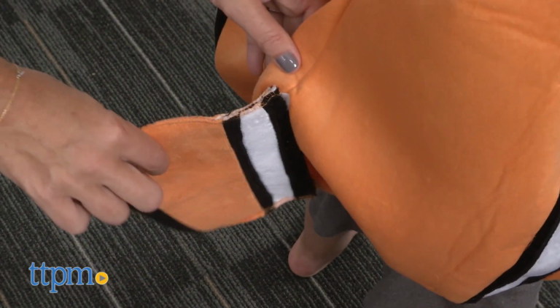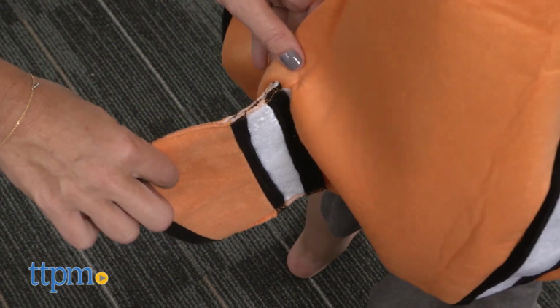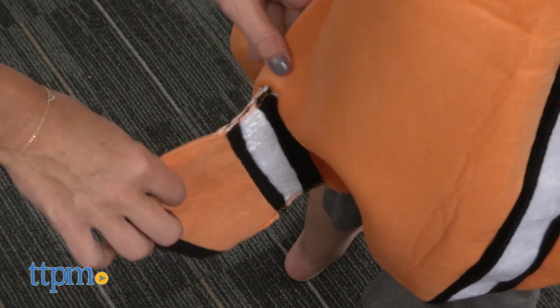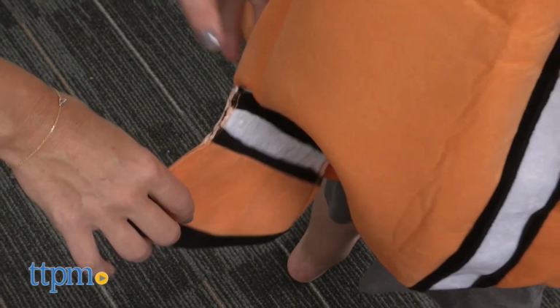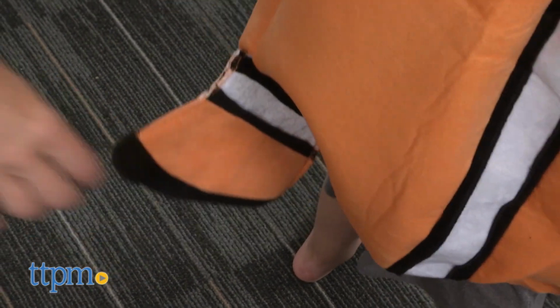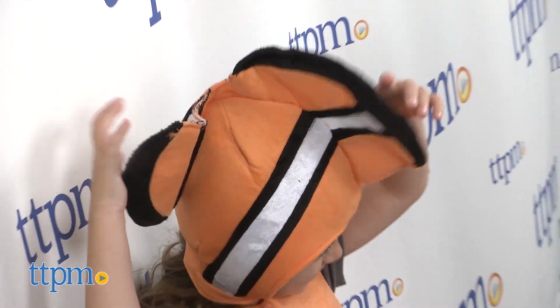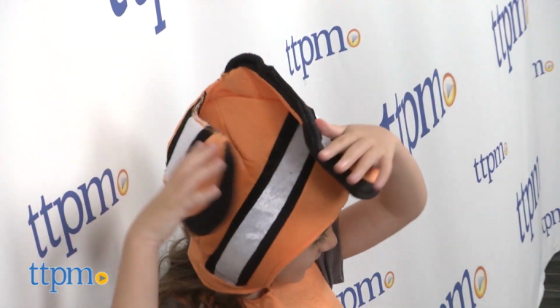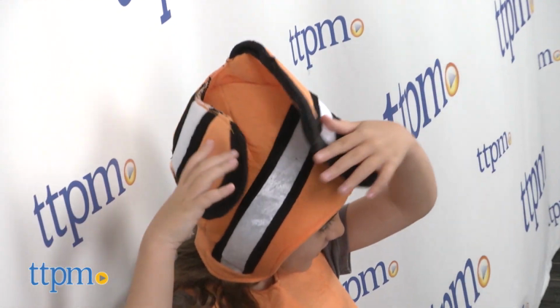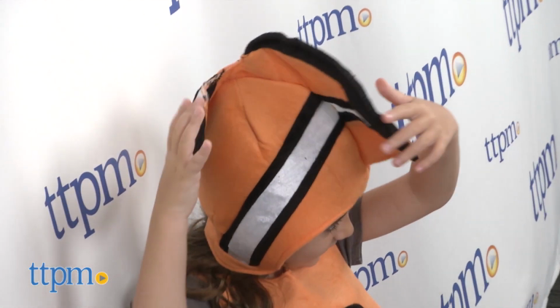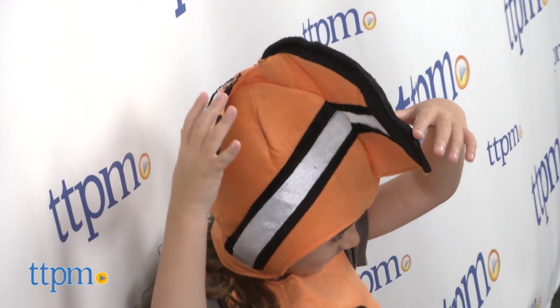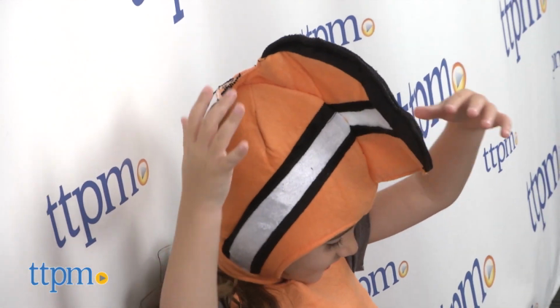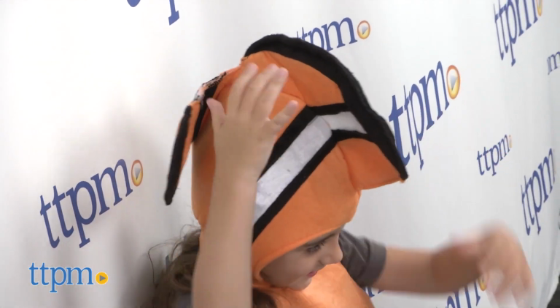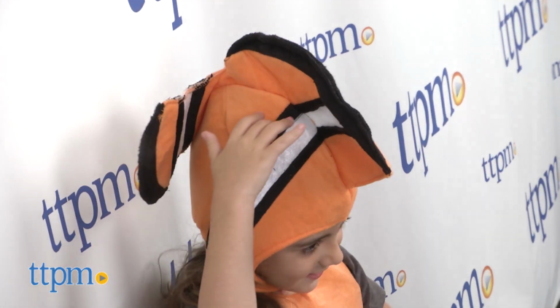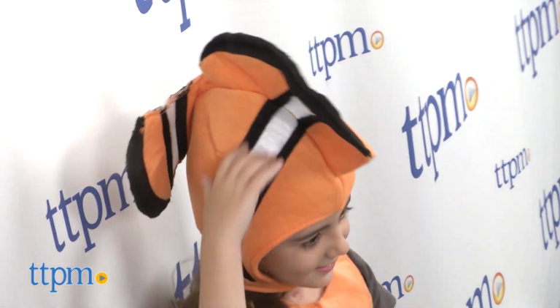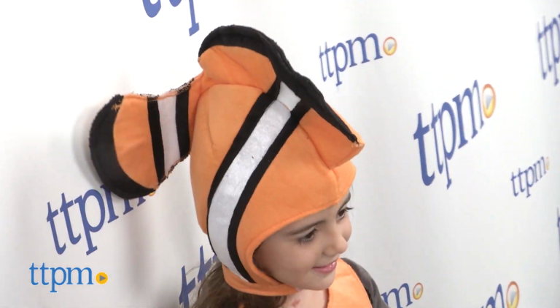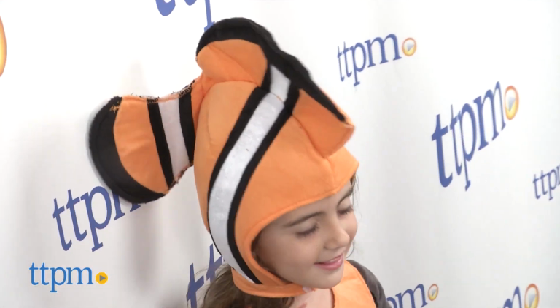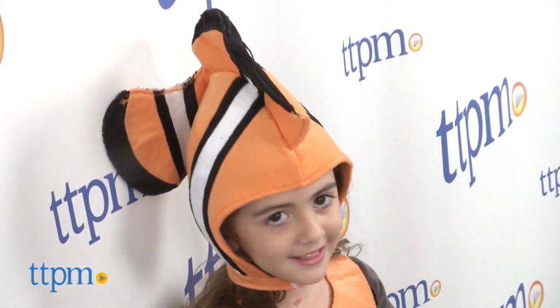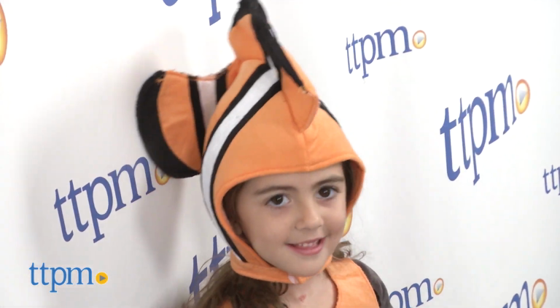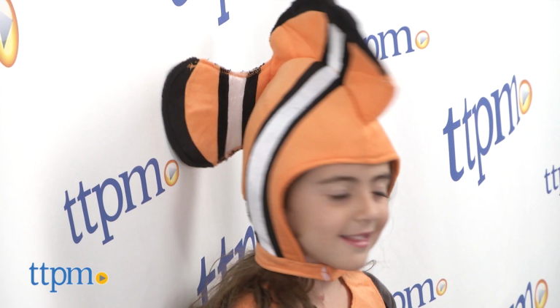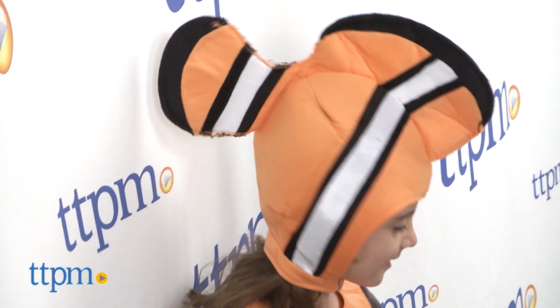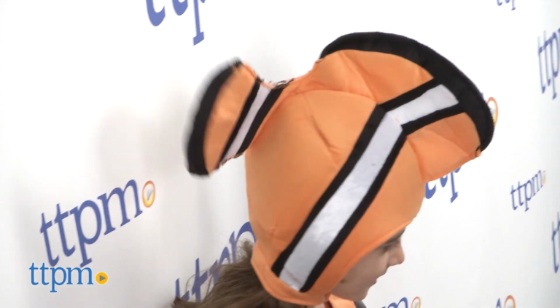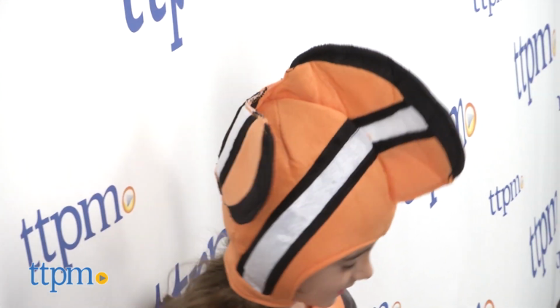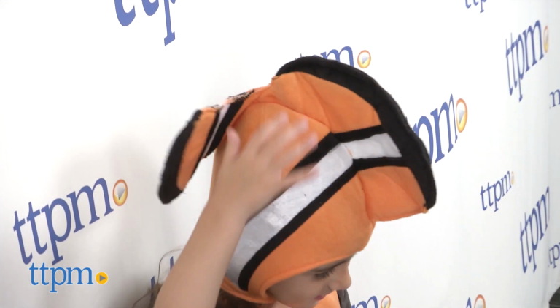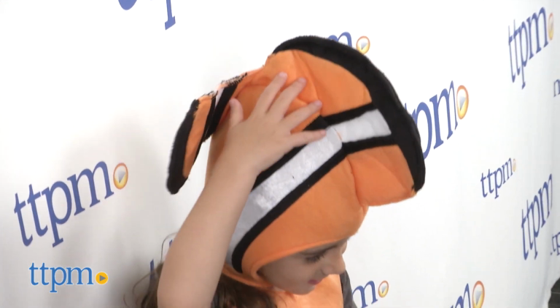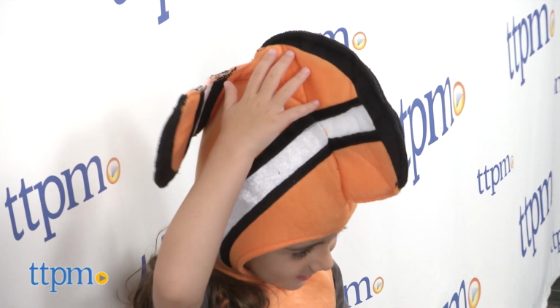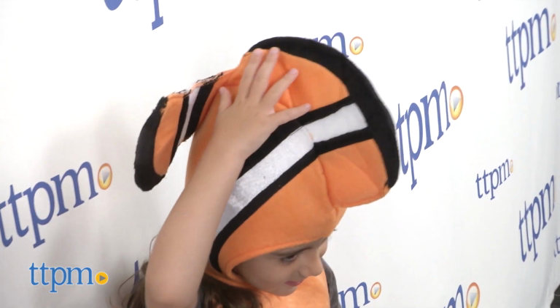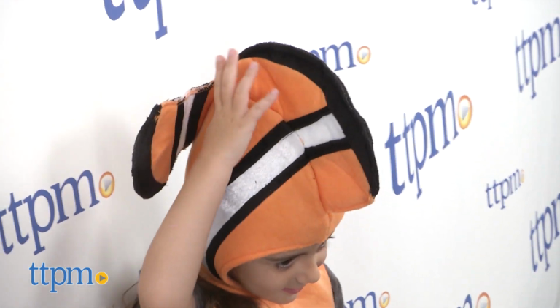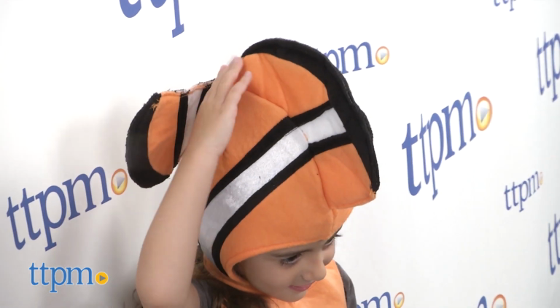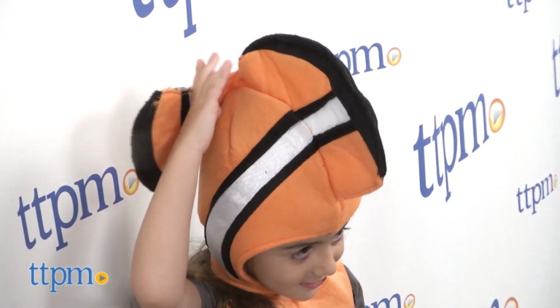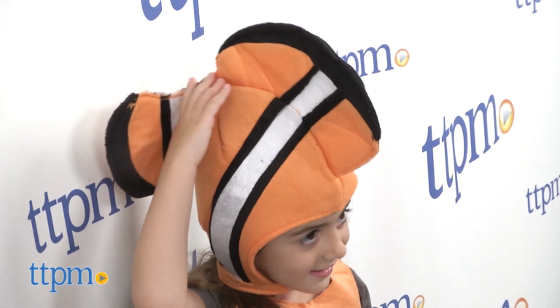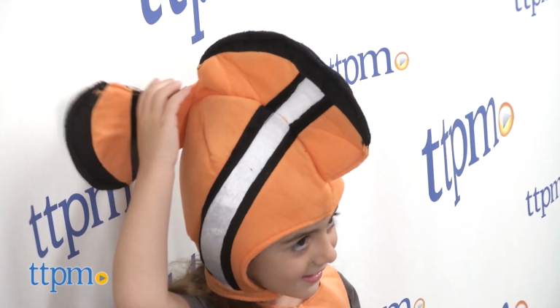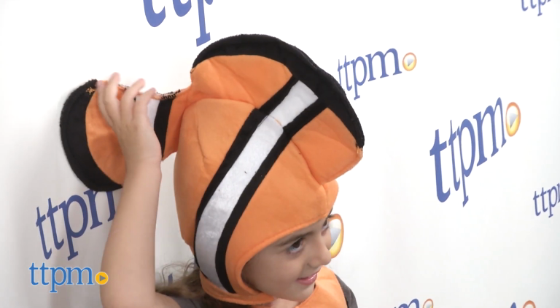Finally, a soft plush headpiece with a floppy fin is included for a child to wear; the velcro is underneath the chin.